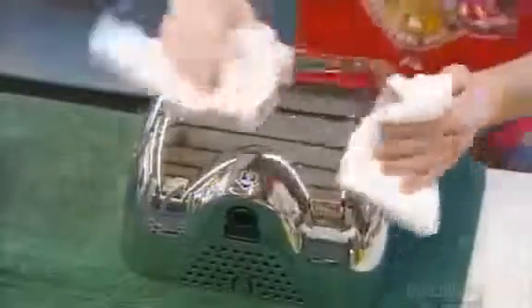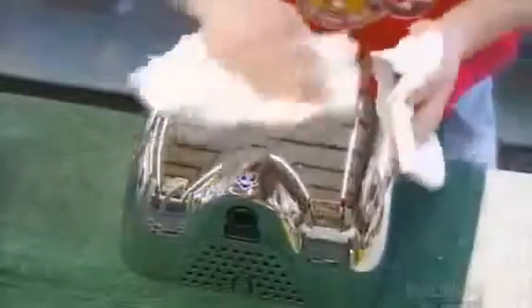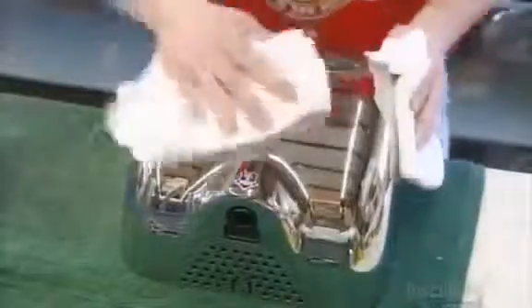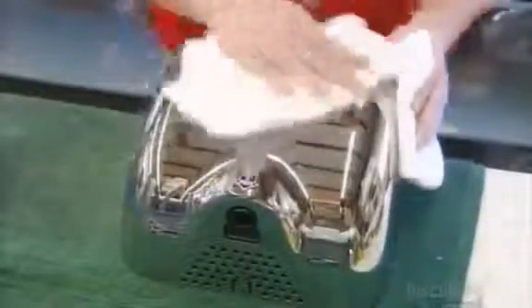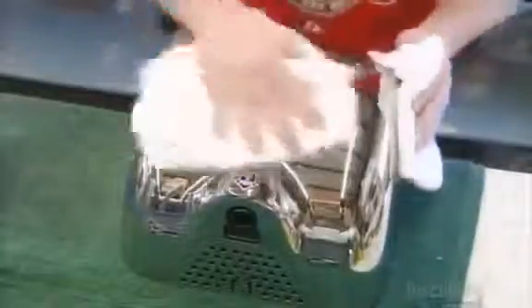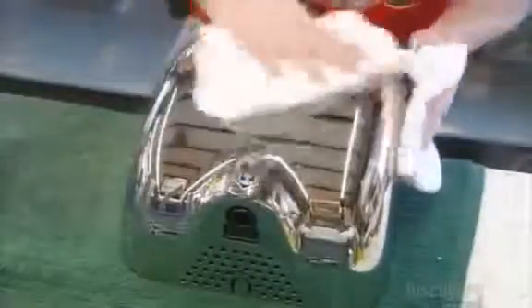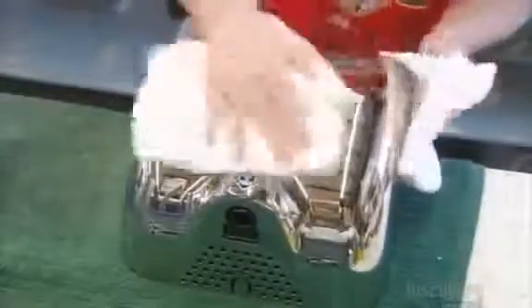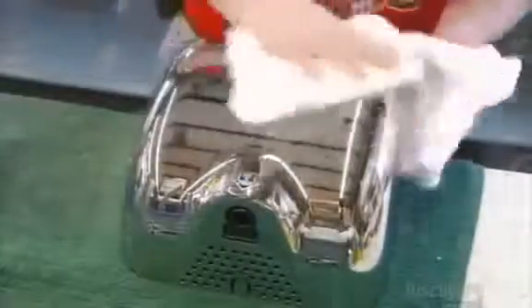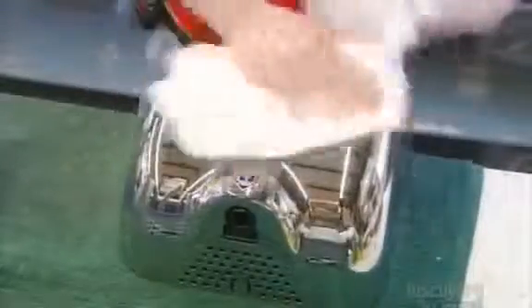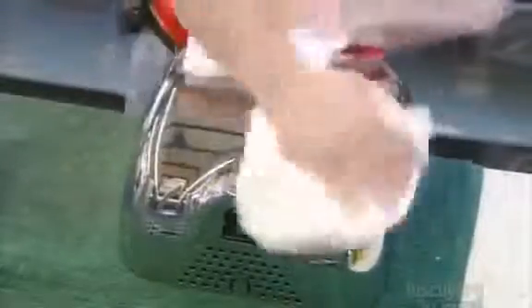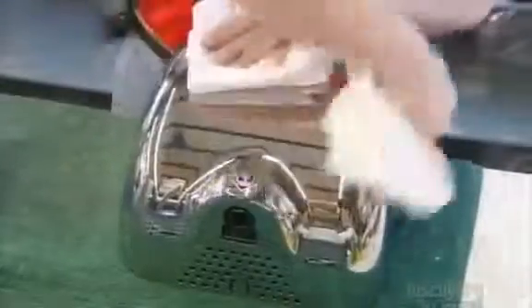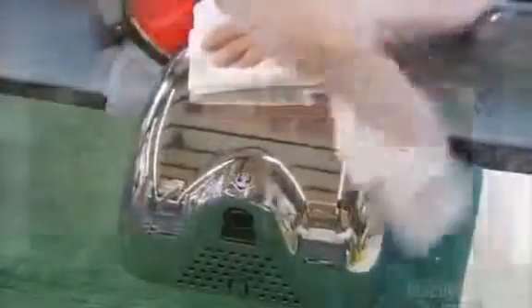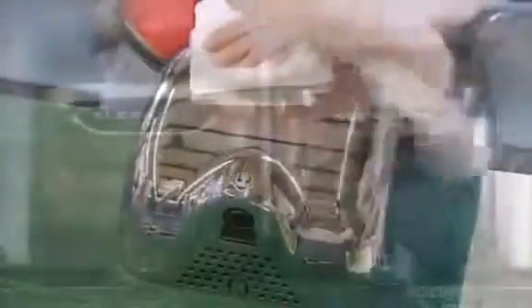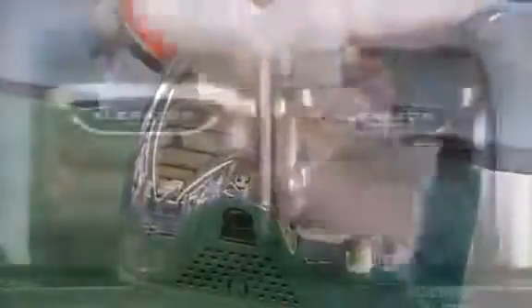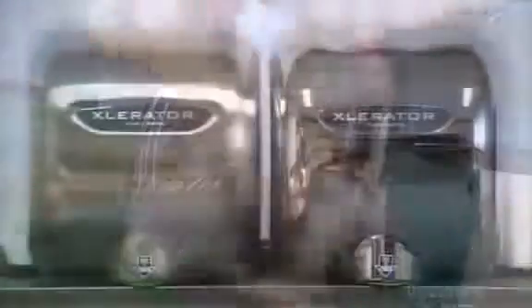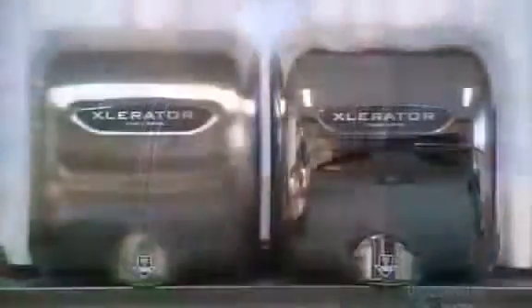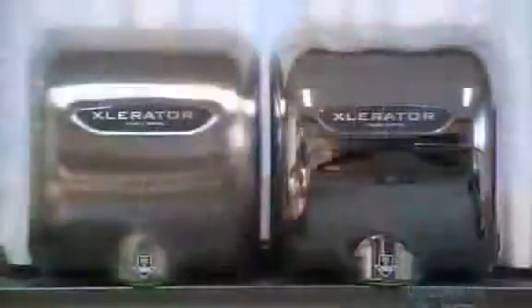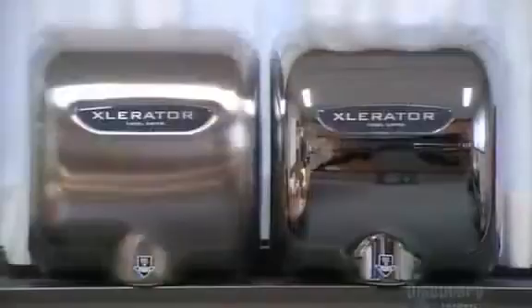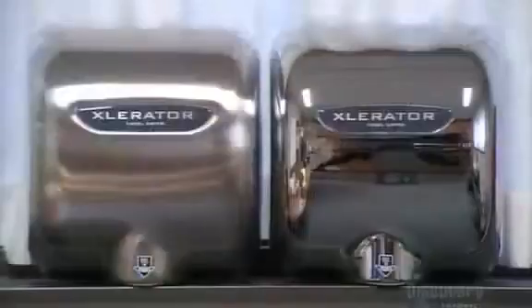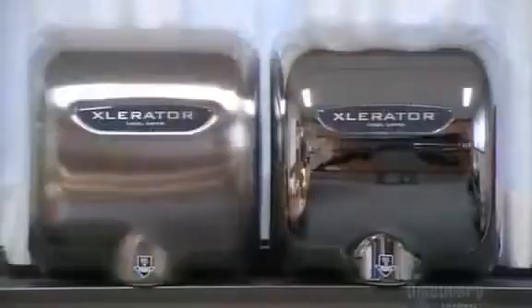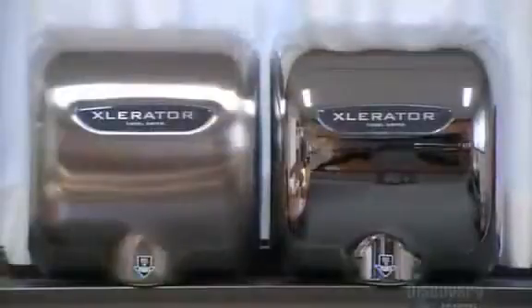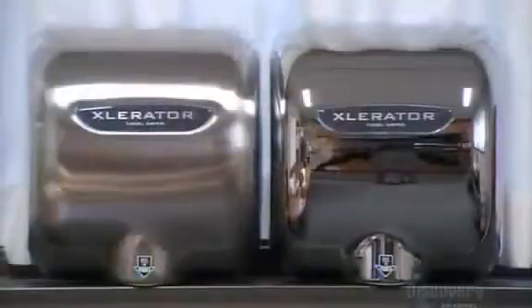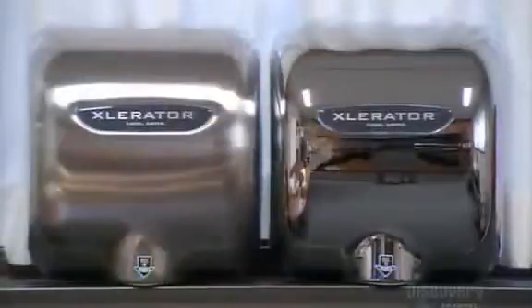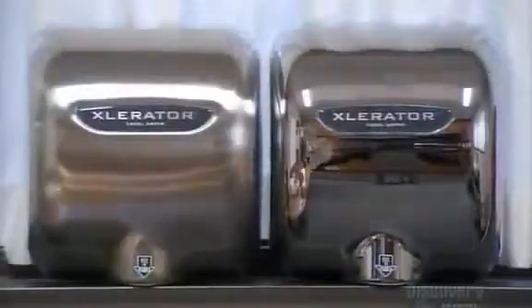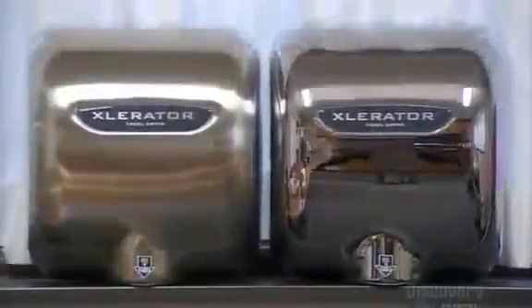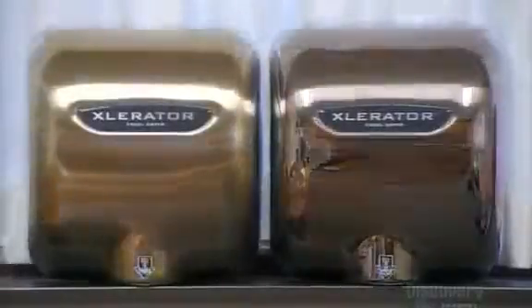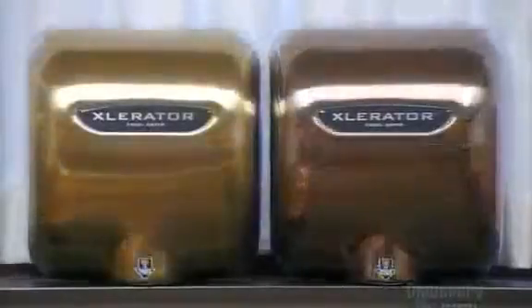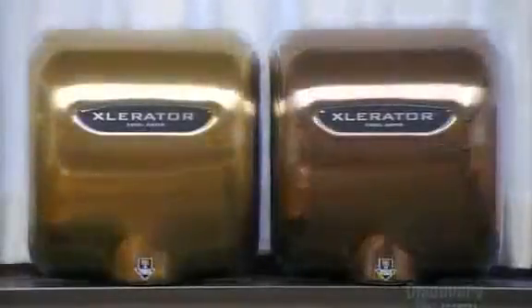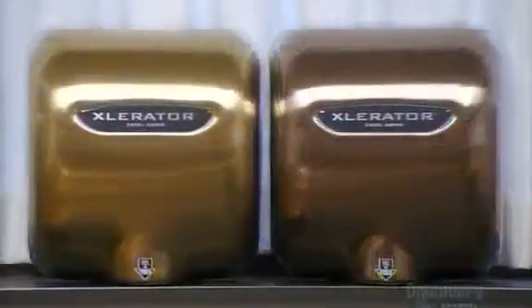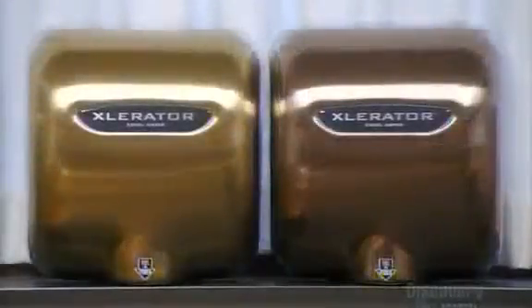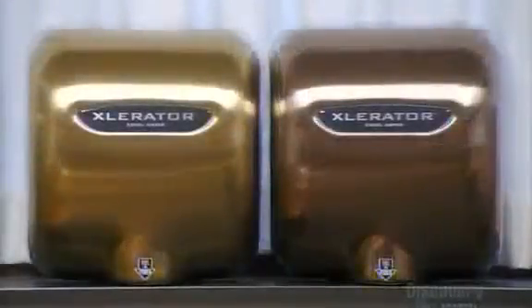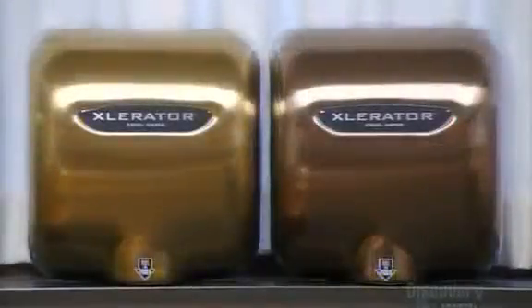These hand dryers come in a wide range of finishes, letting you dry your hands in style.